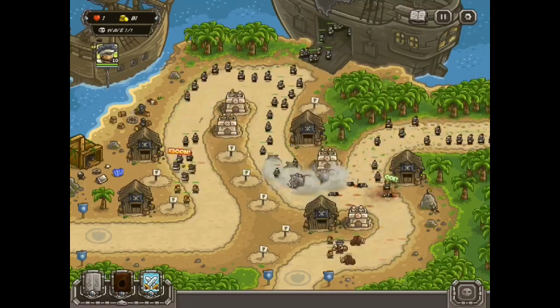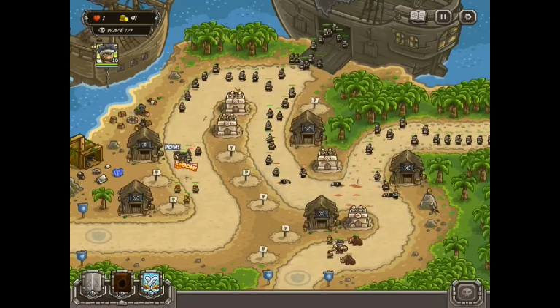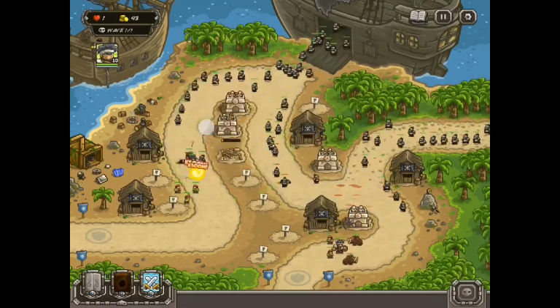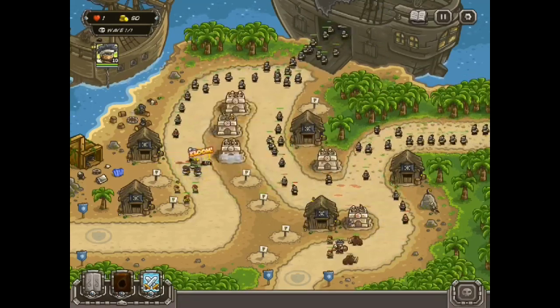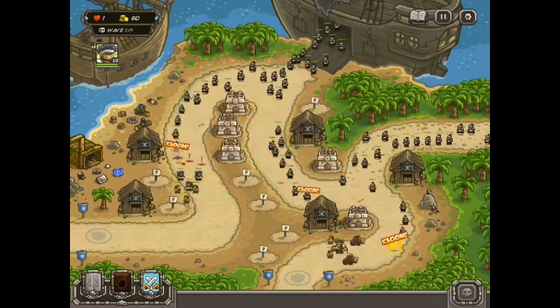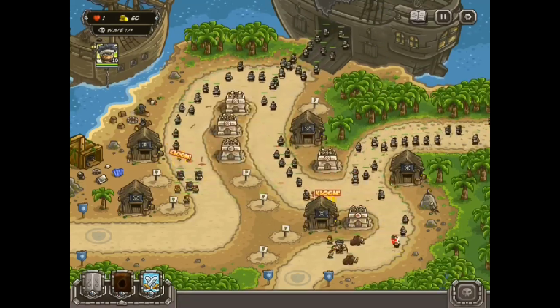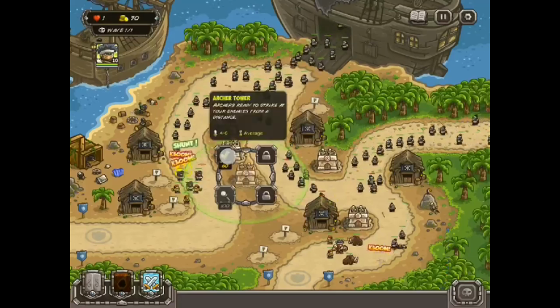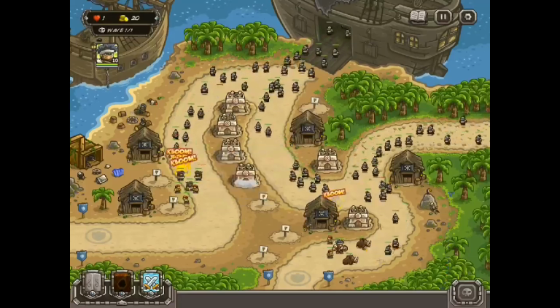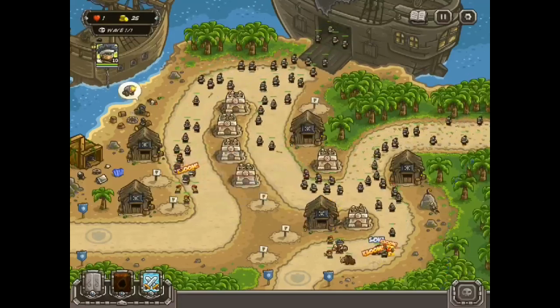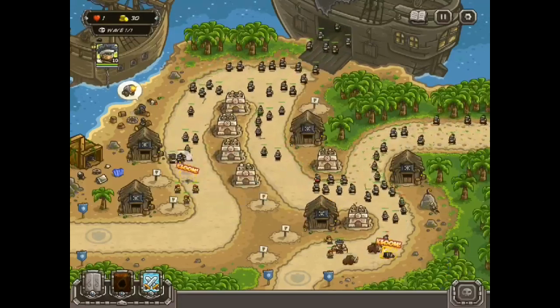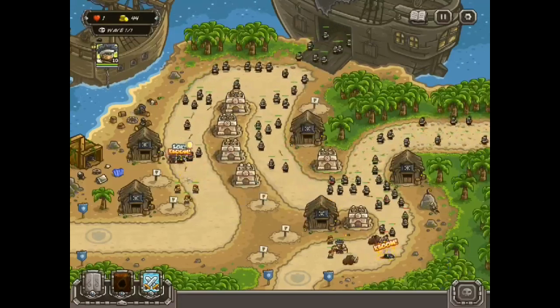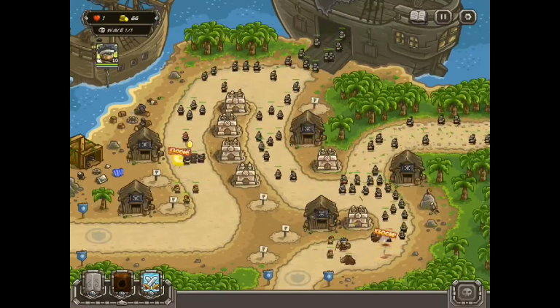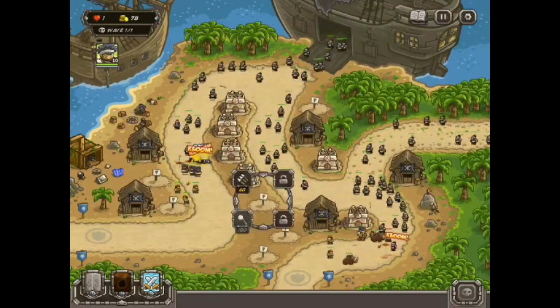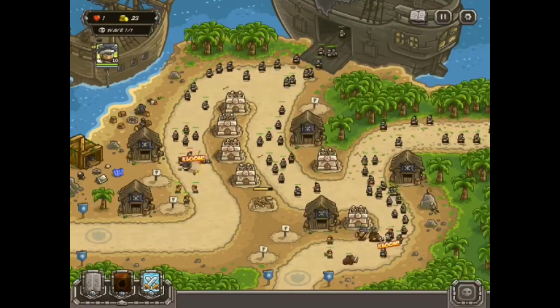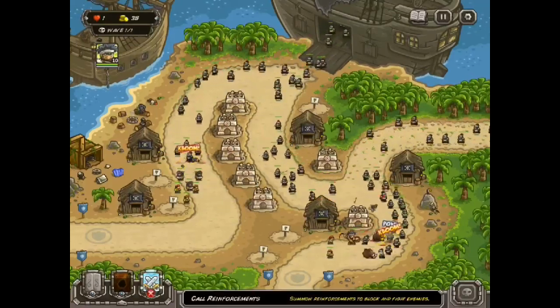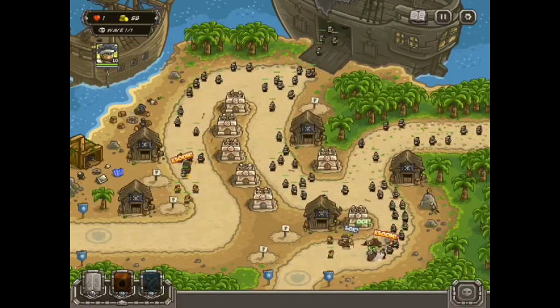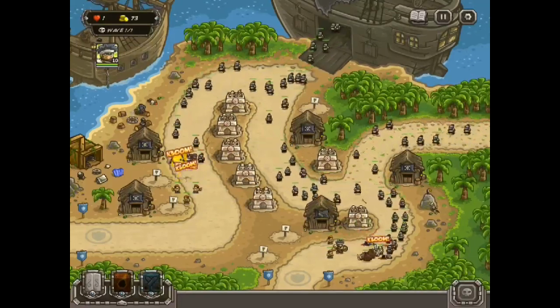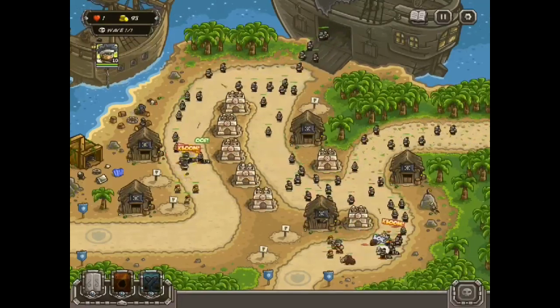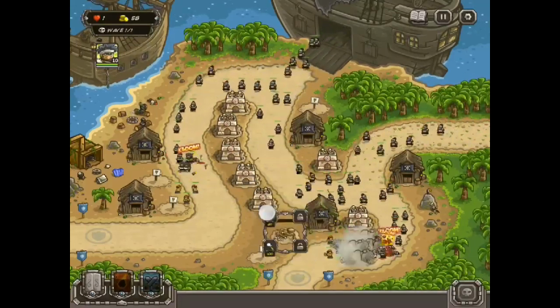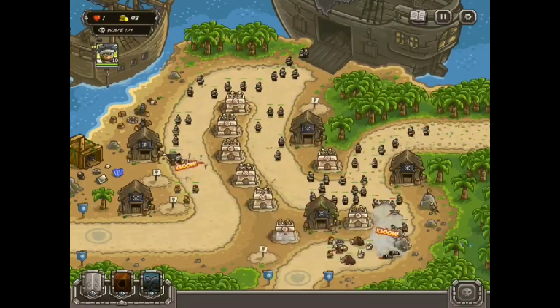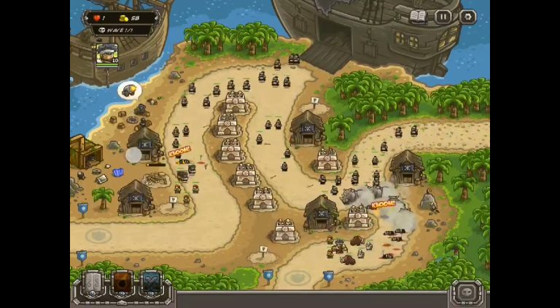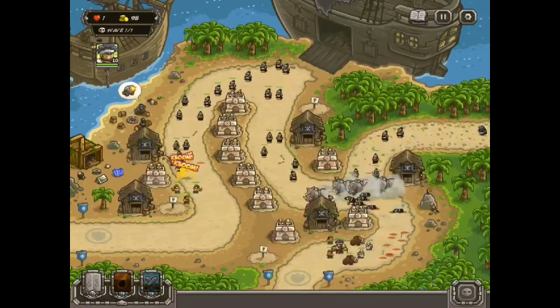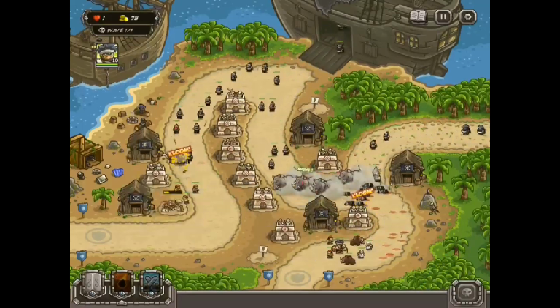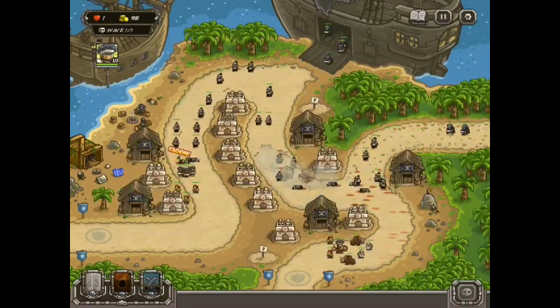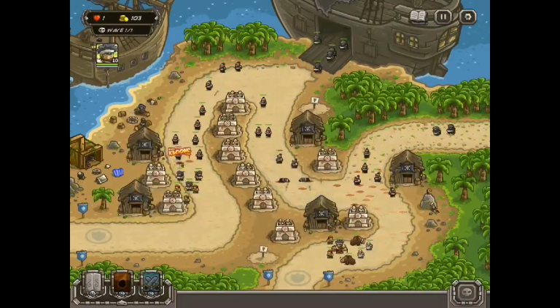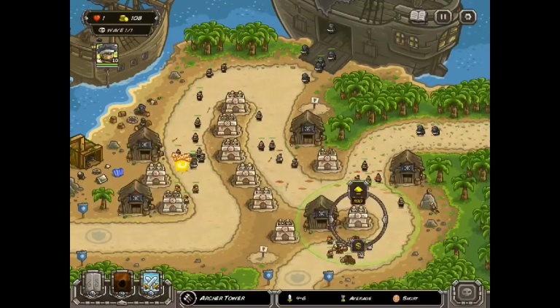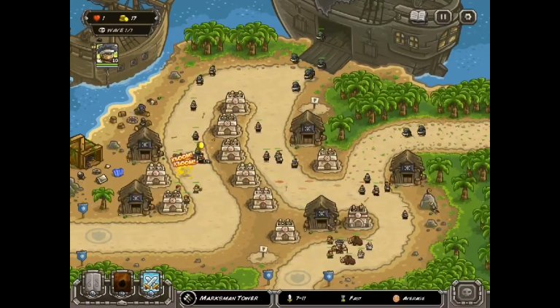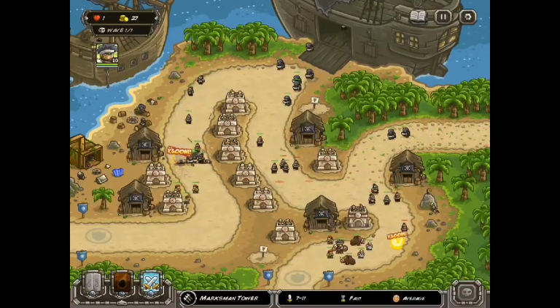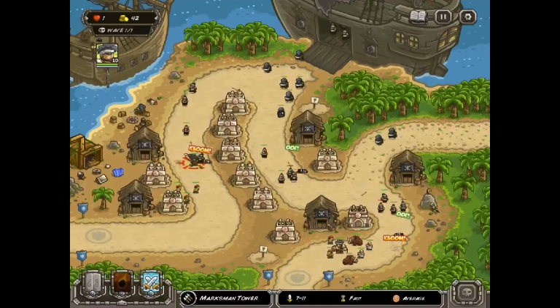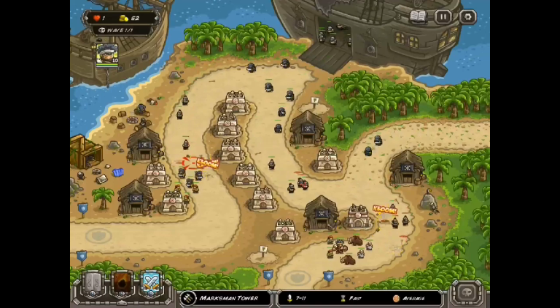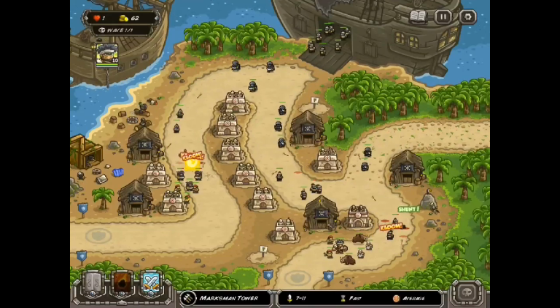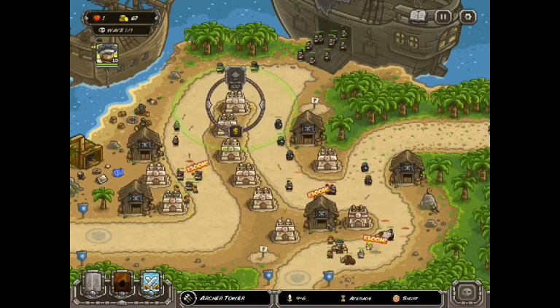On the other one, move your hero down to that lower one and put a couple of those bottle throwing guys behind them.